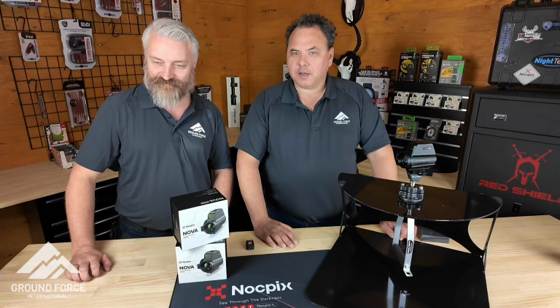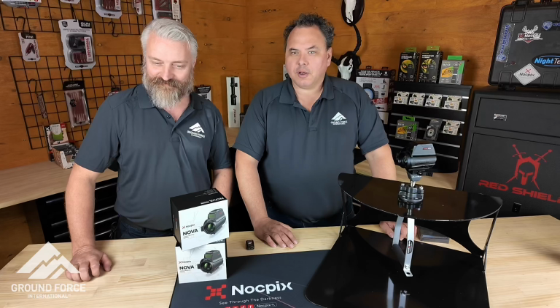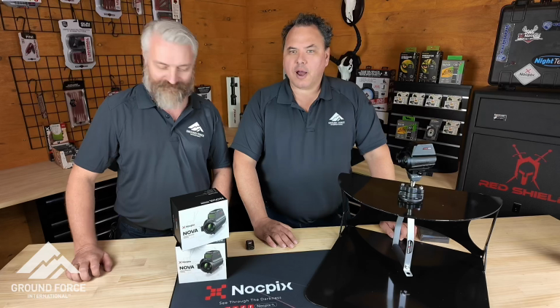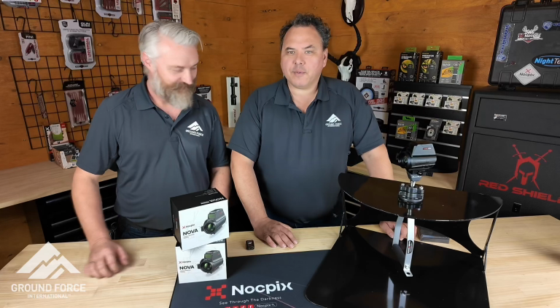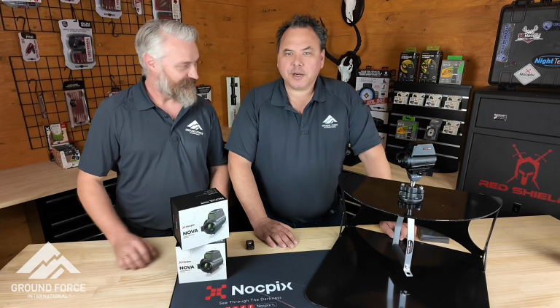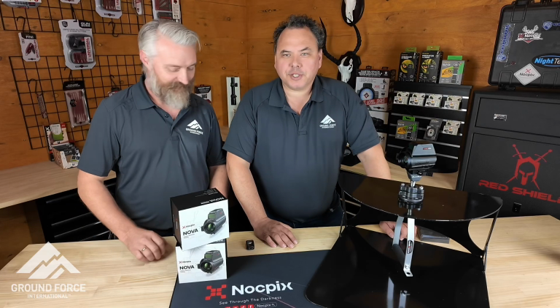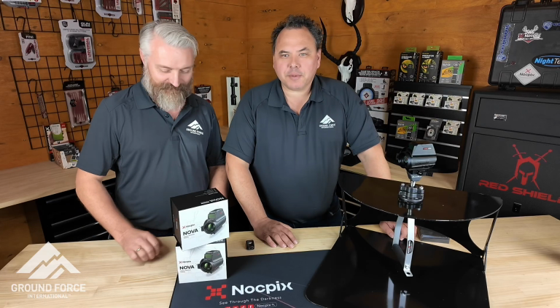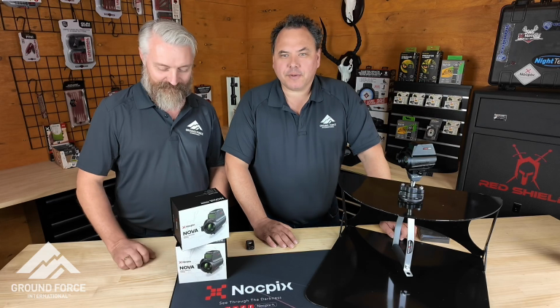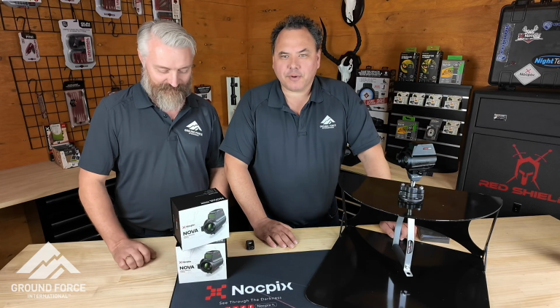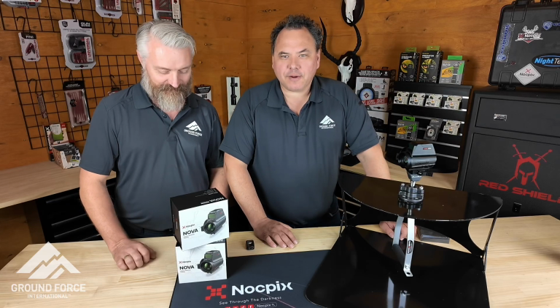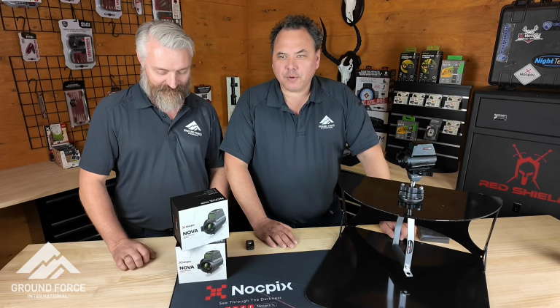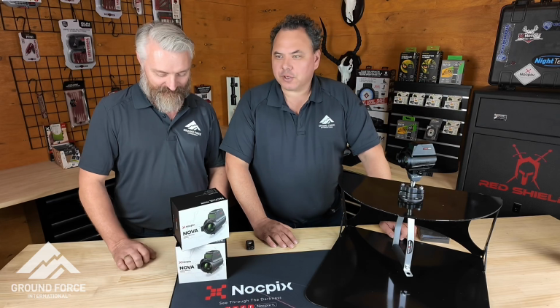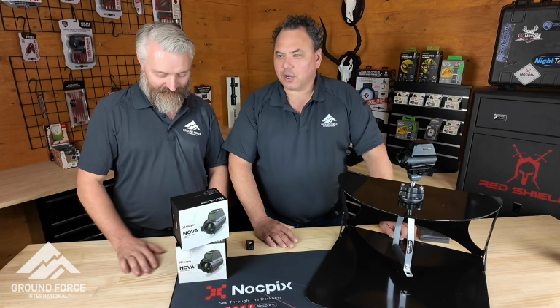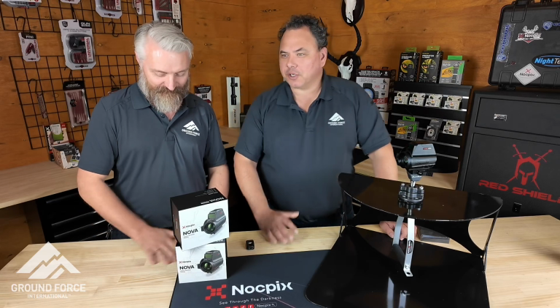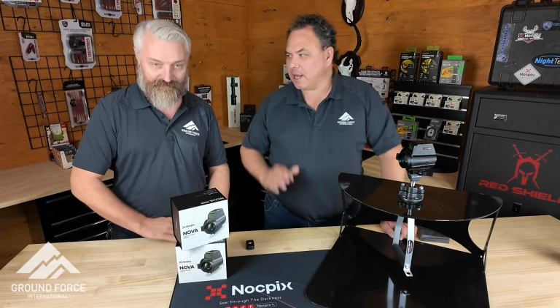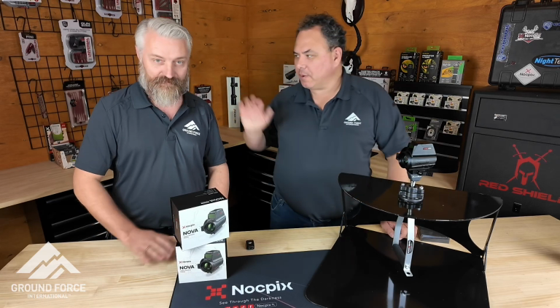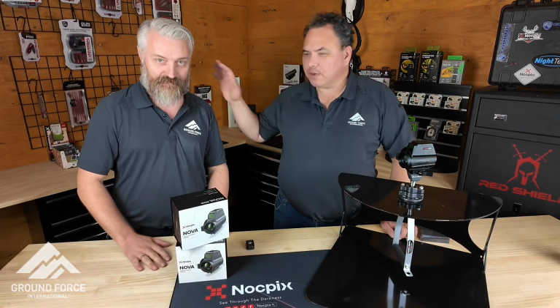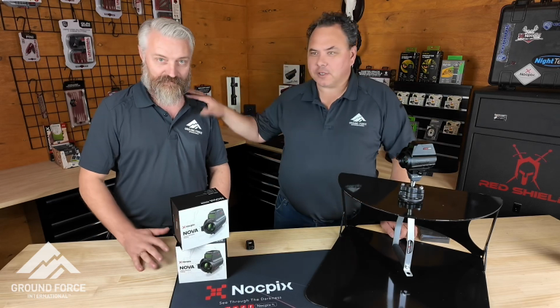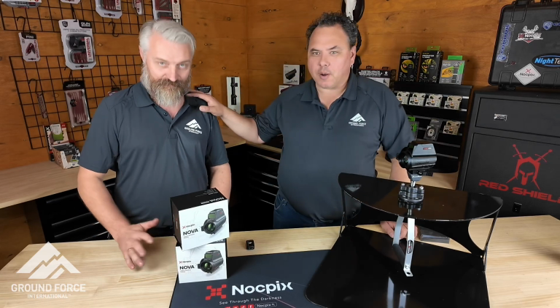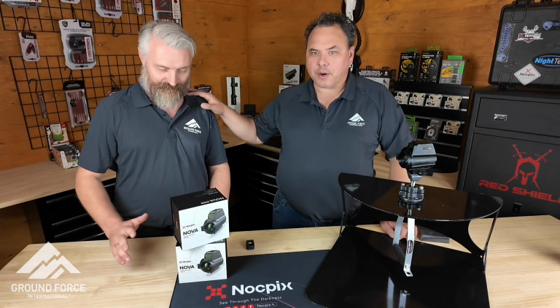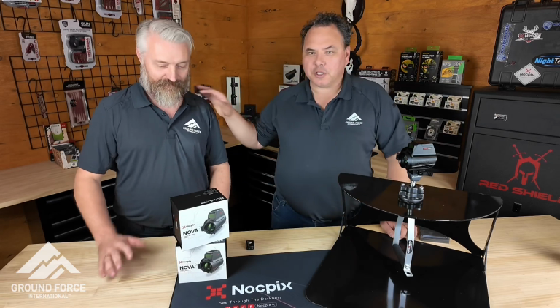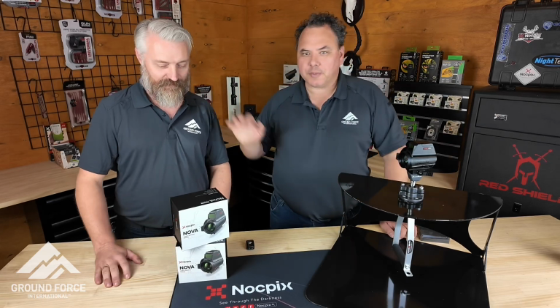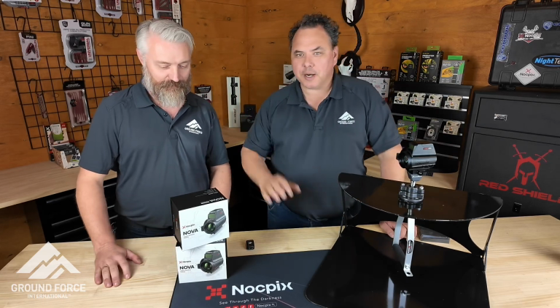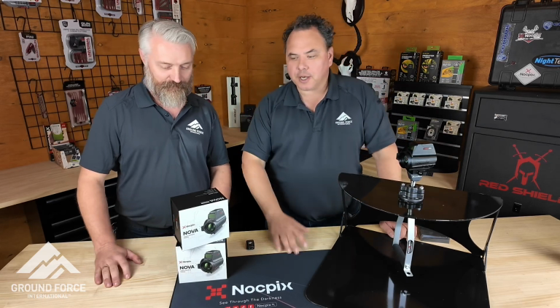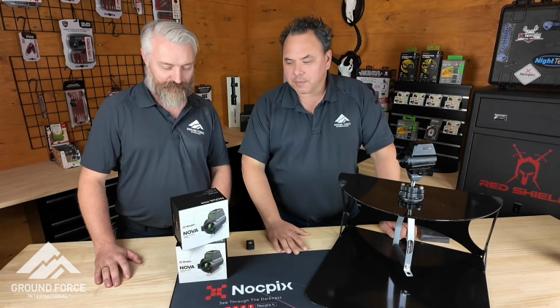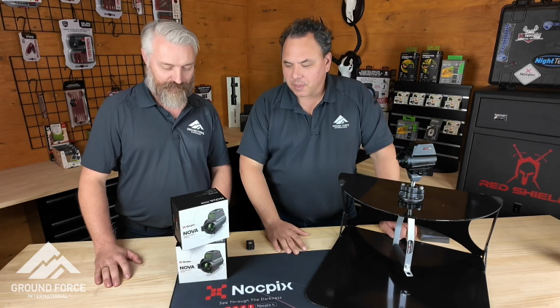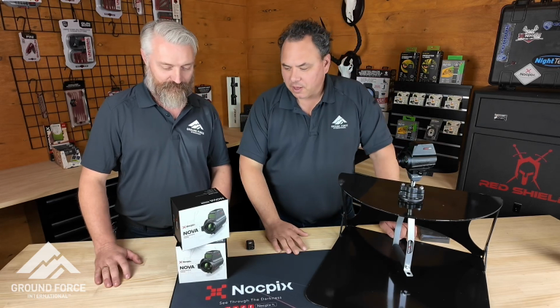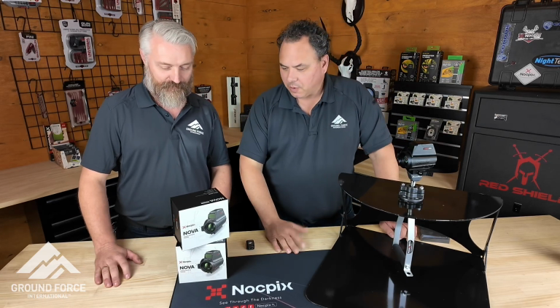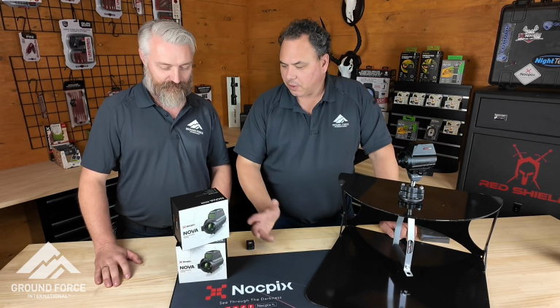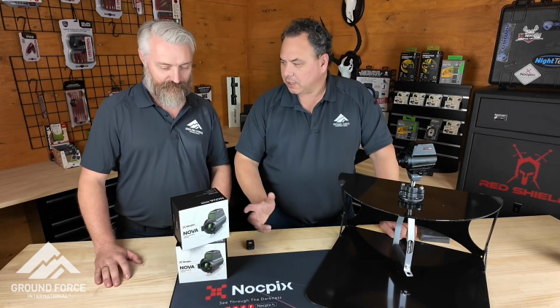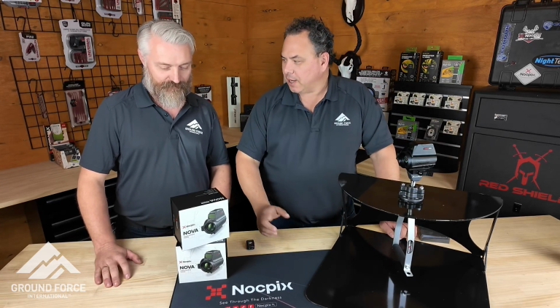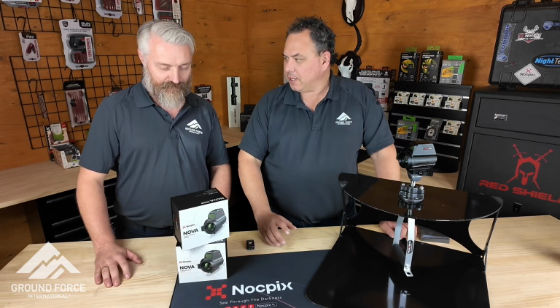Hi everyone, James here from Groundforce. I've got Sandy with us, the operations manager. What have we got here Sandy?